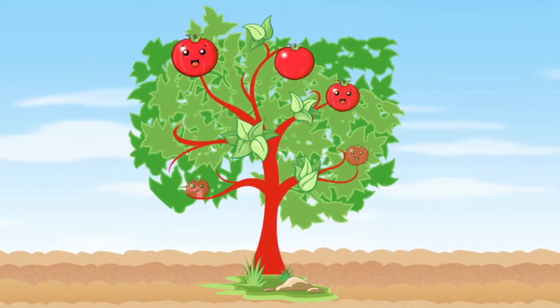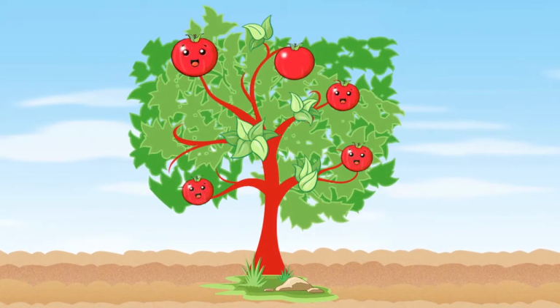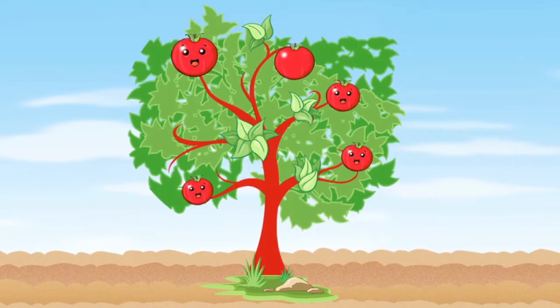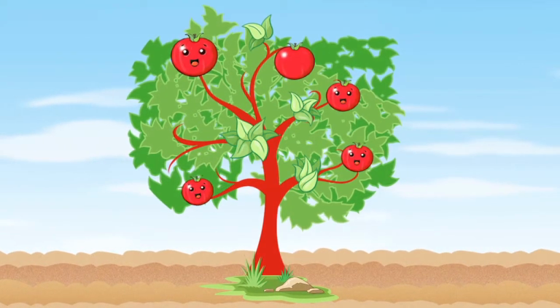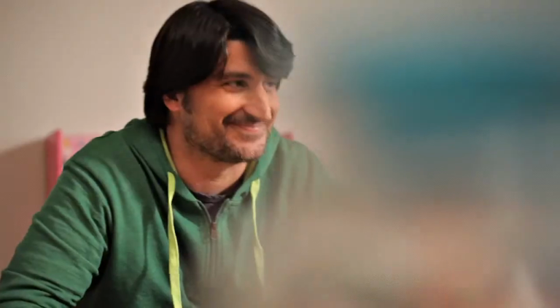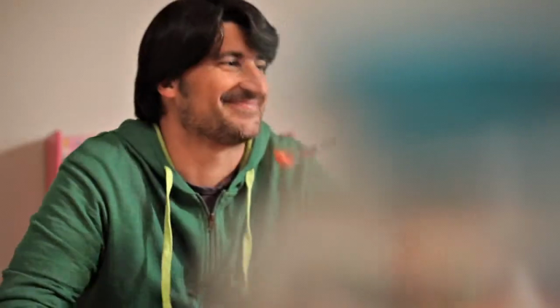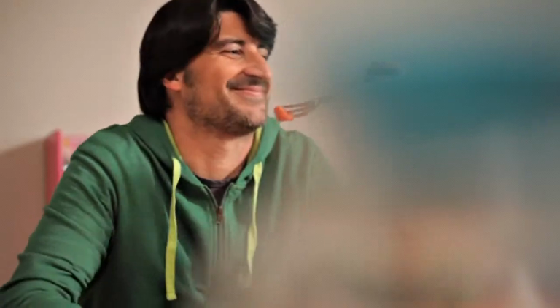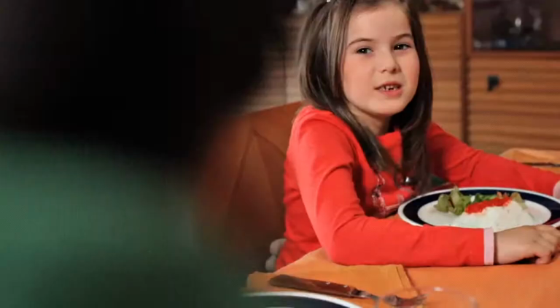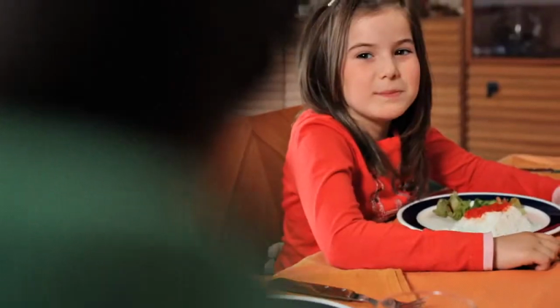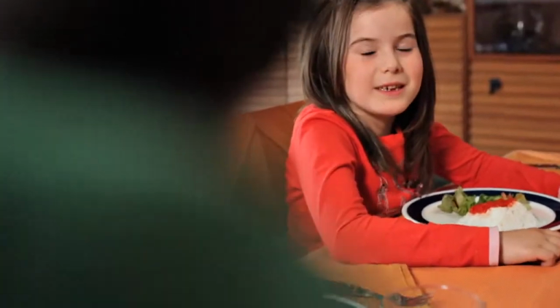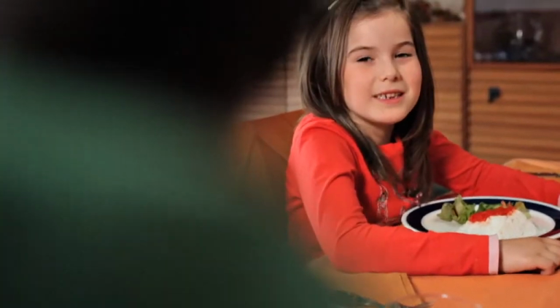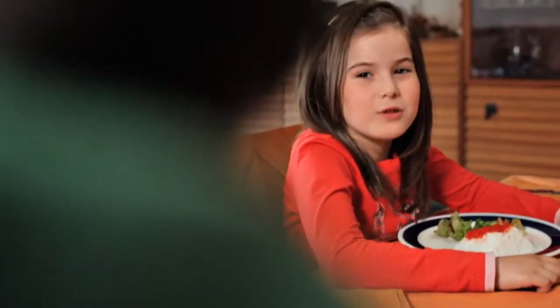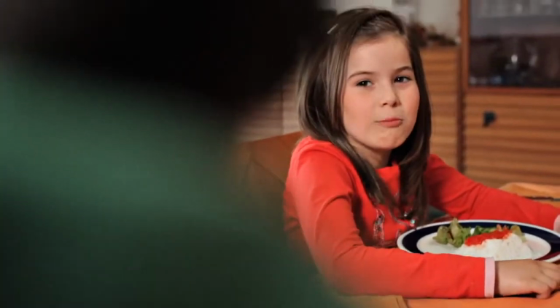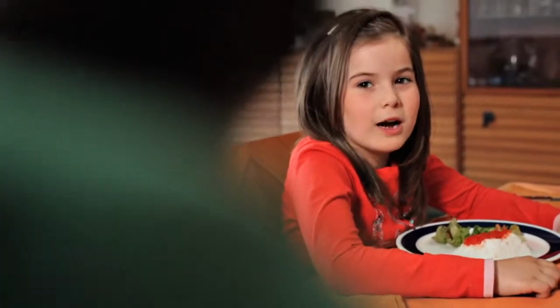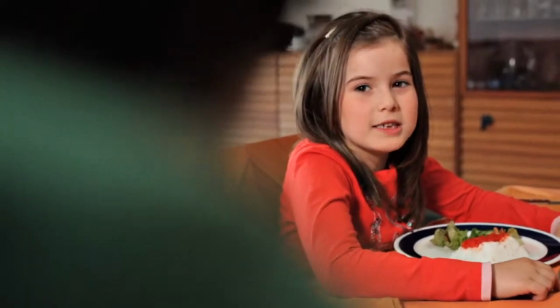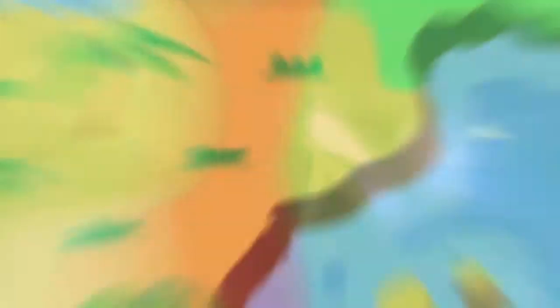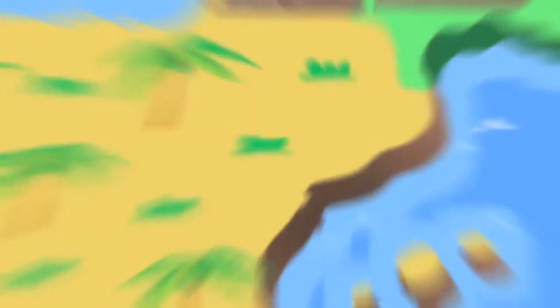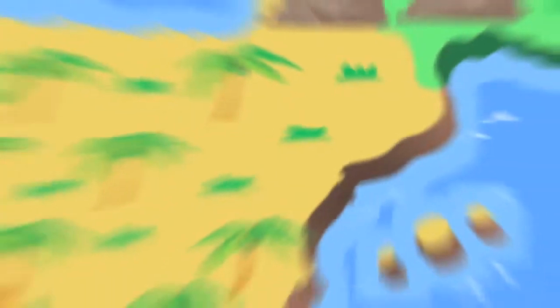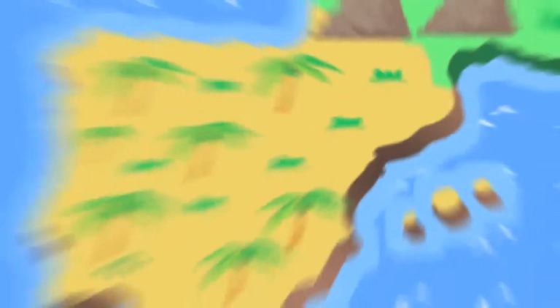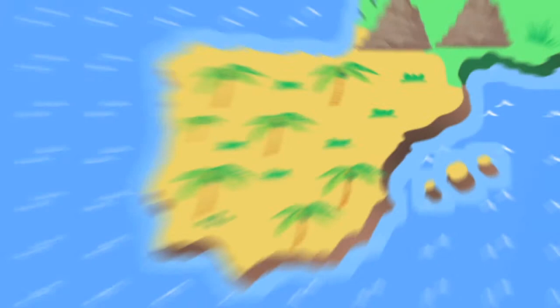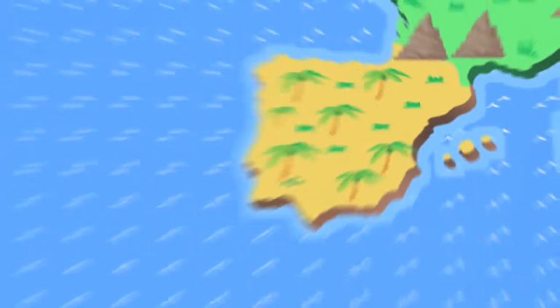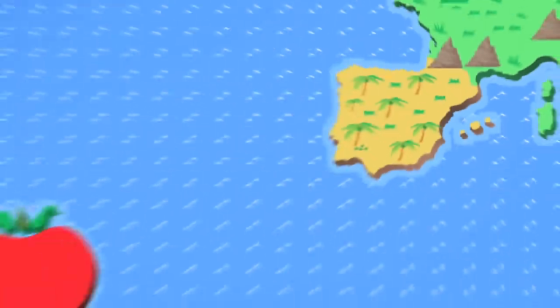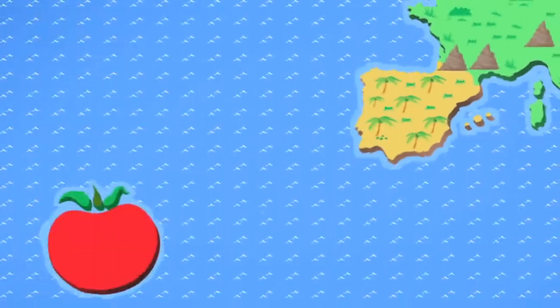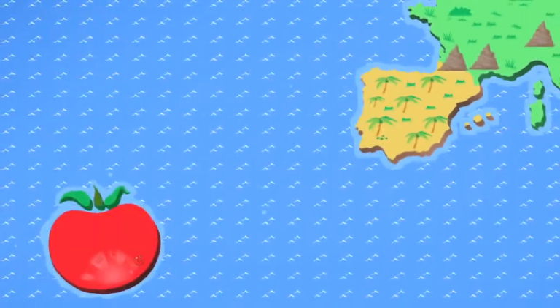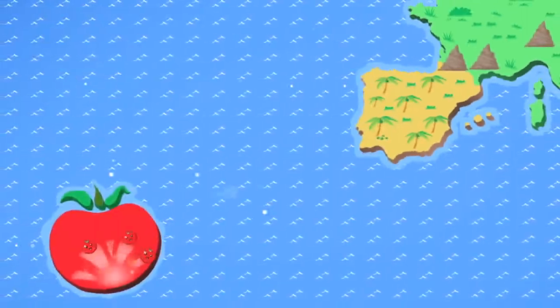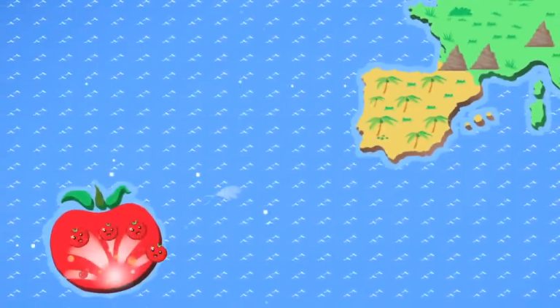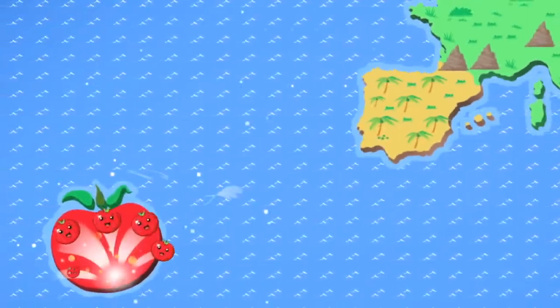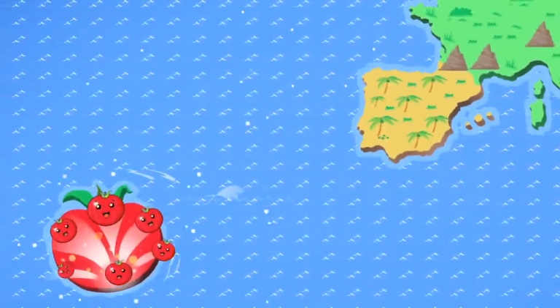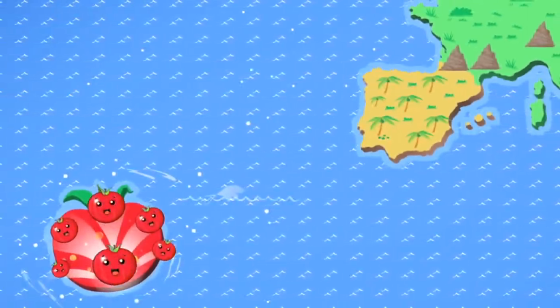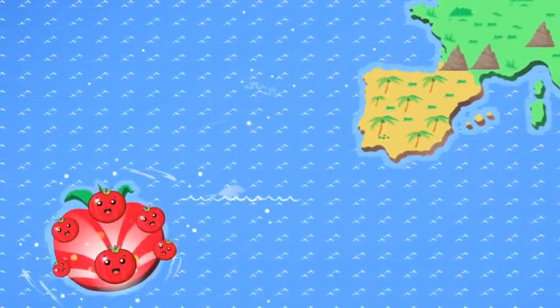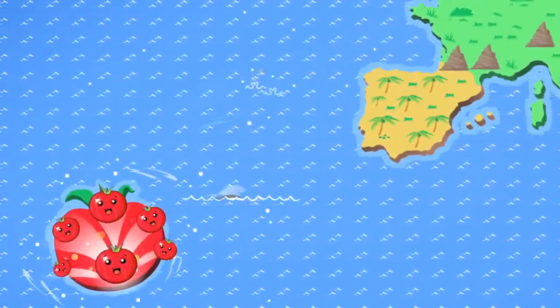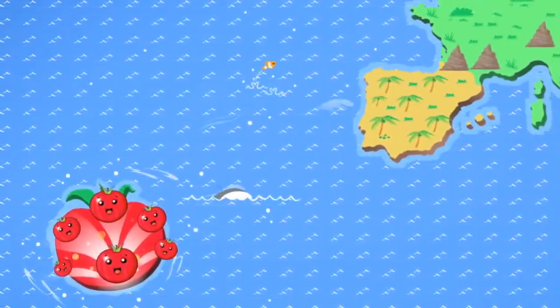No, they come from the countries of tomatoes, where there are factories and the tomatoes come out.